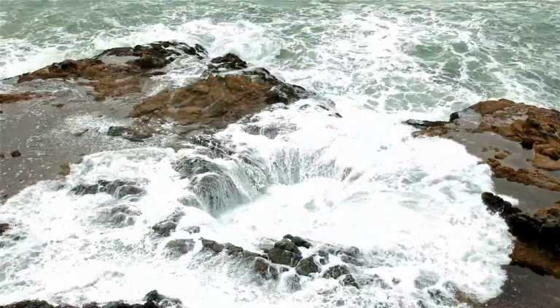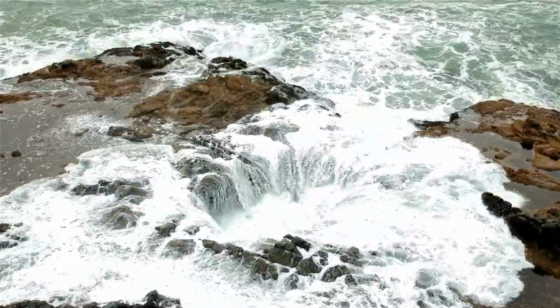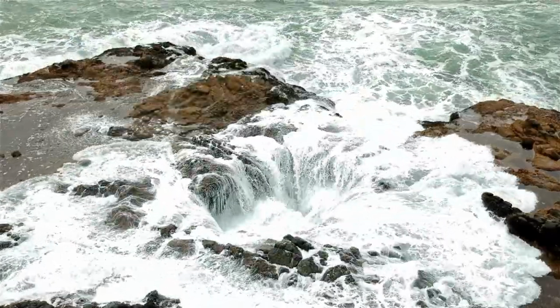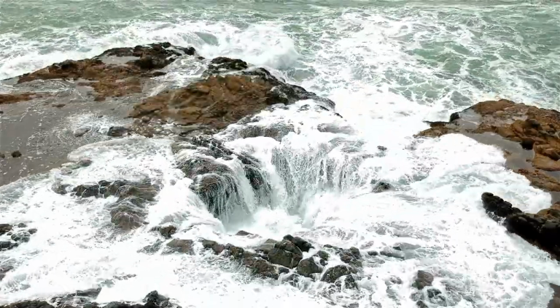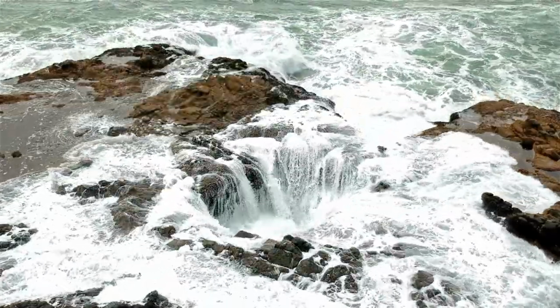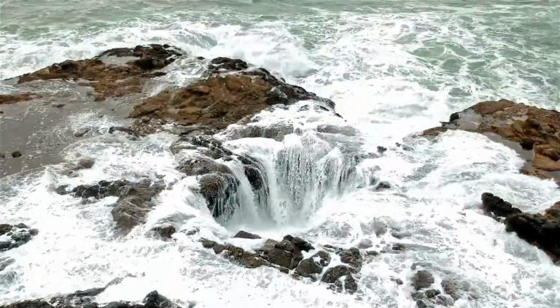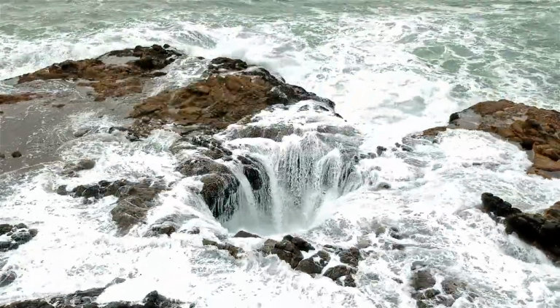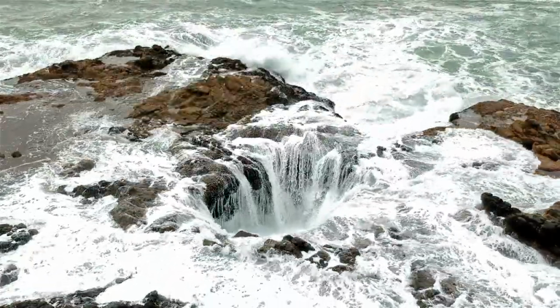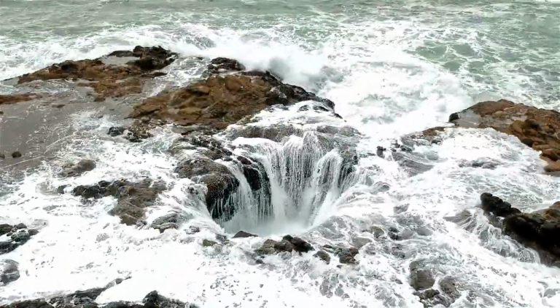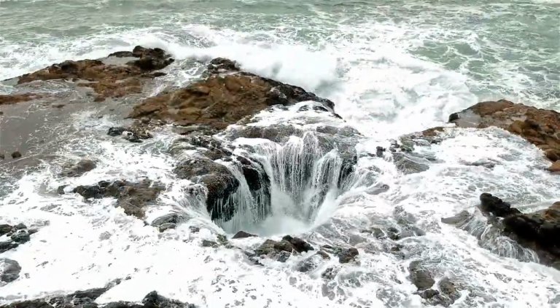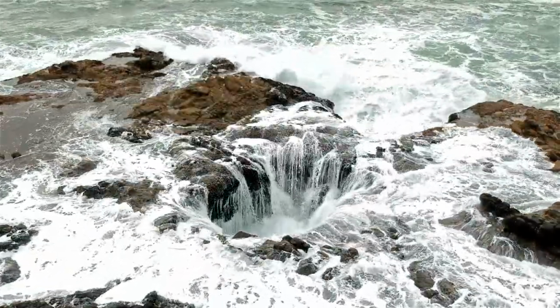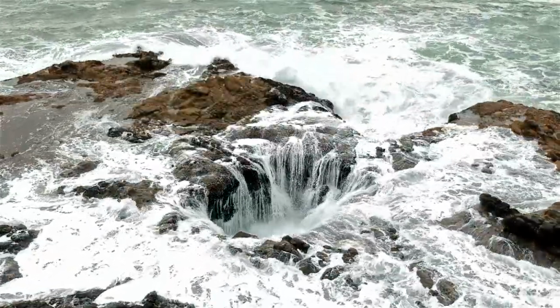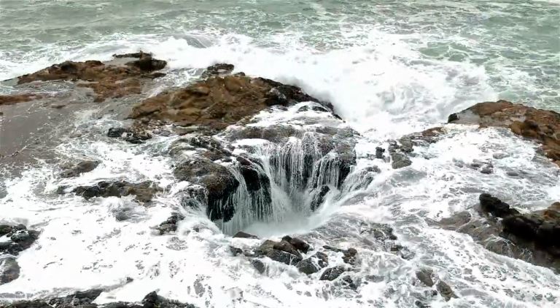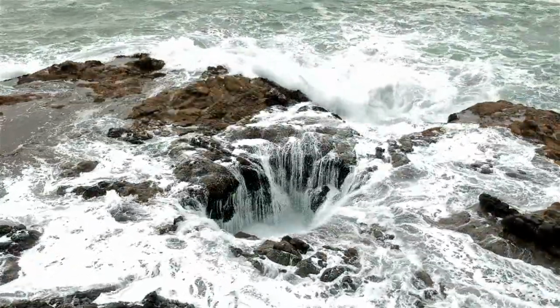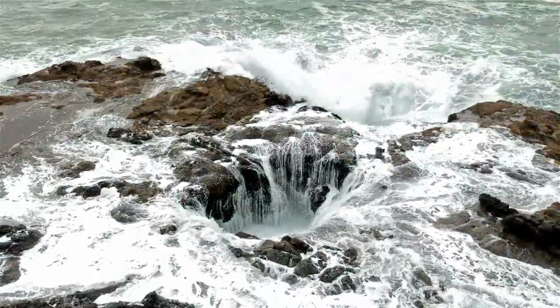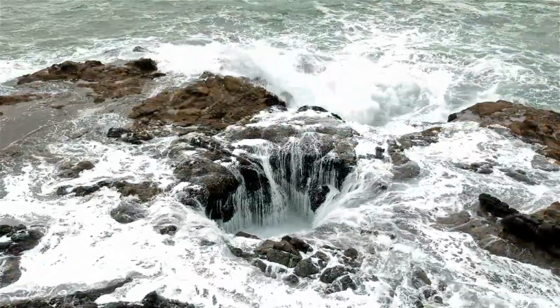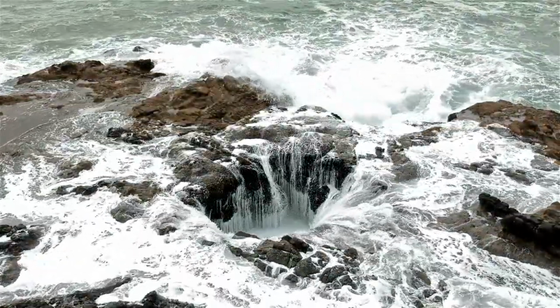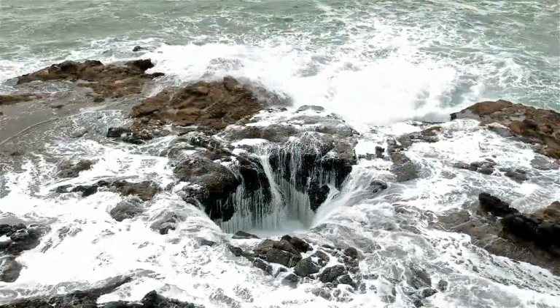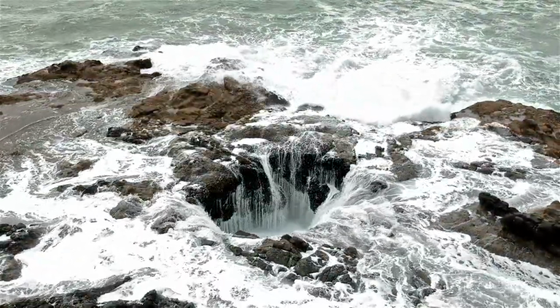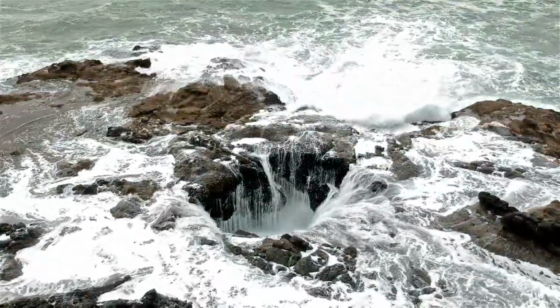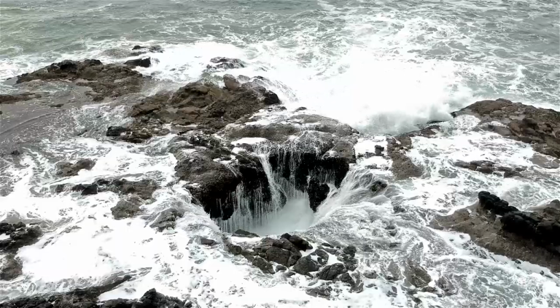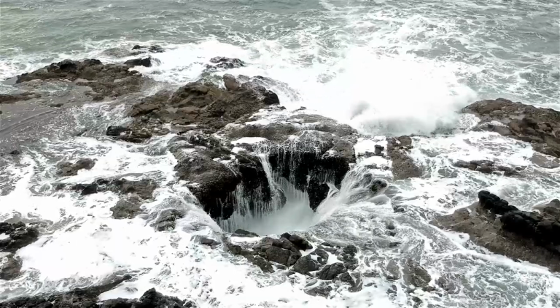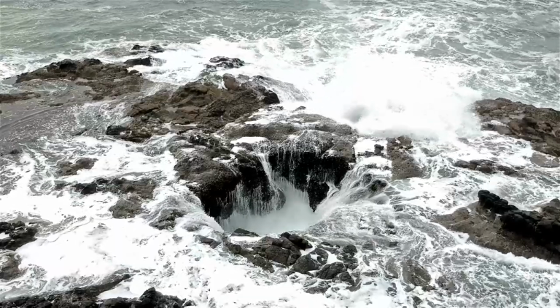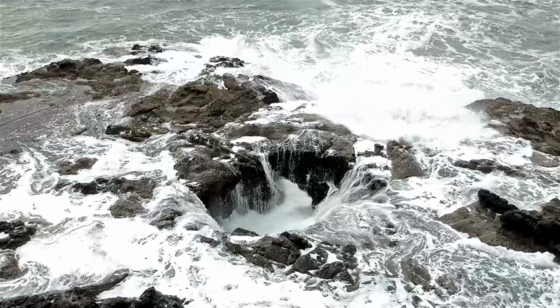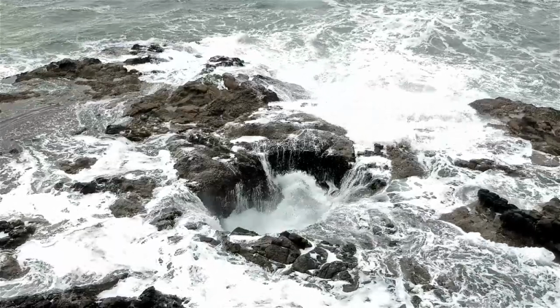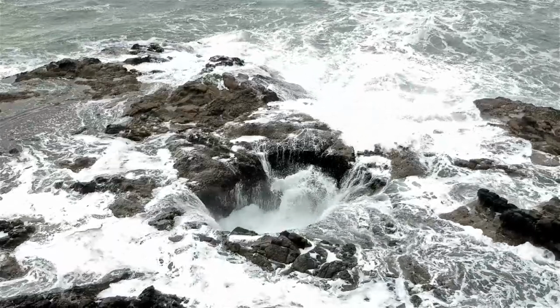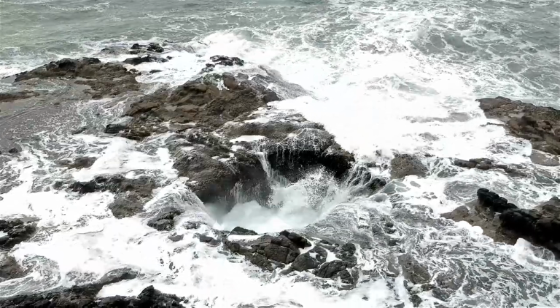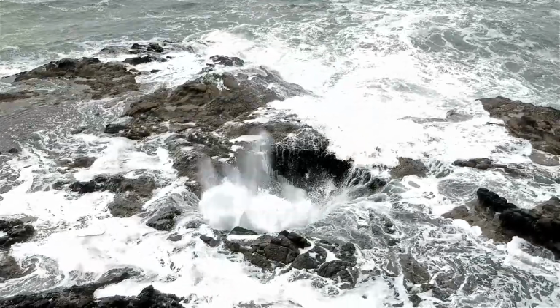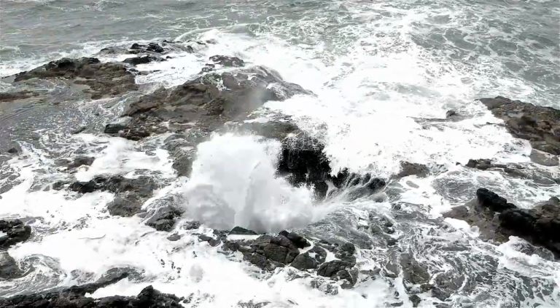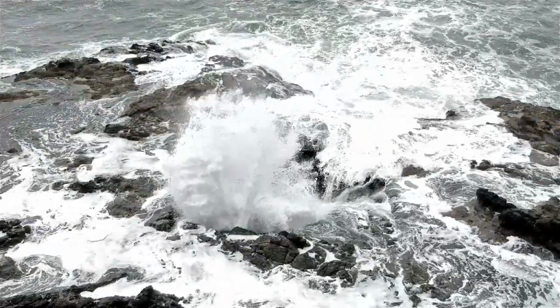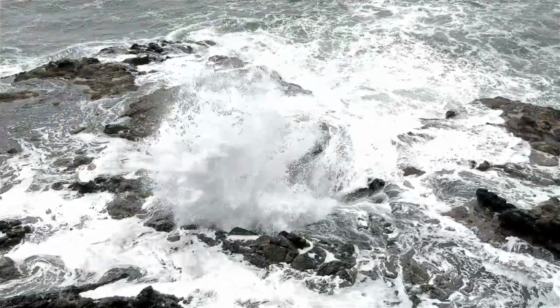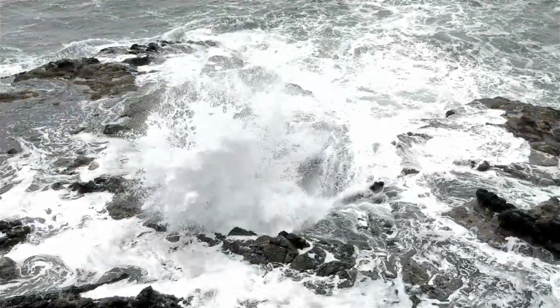Thank you for exploring Thor's Well with me today. Let me know in the comments where in Oregon you would like to see next.